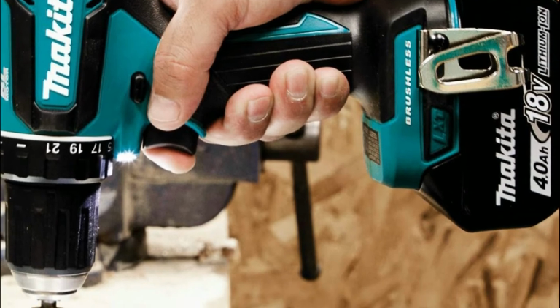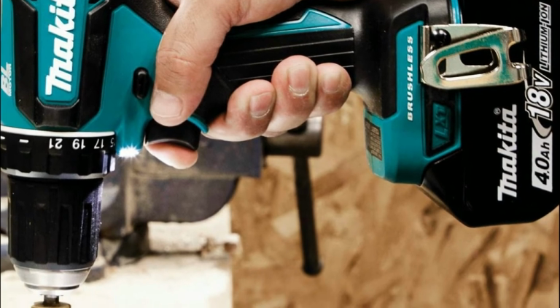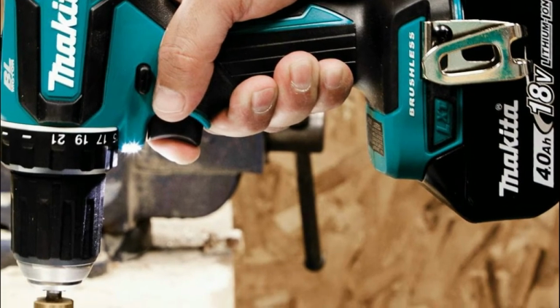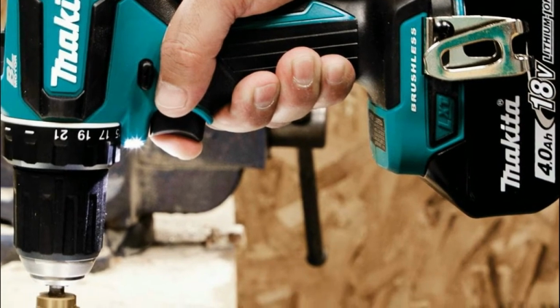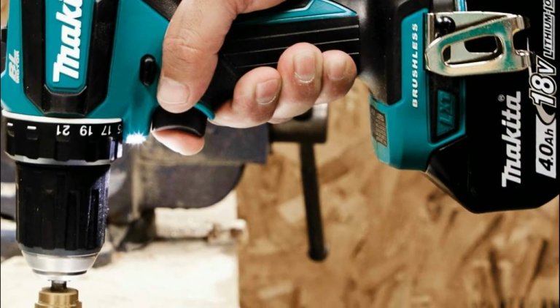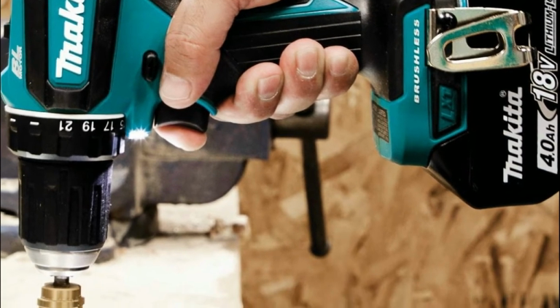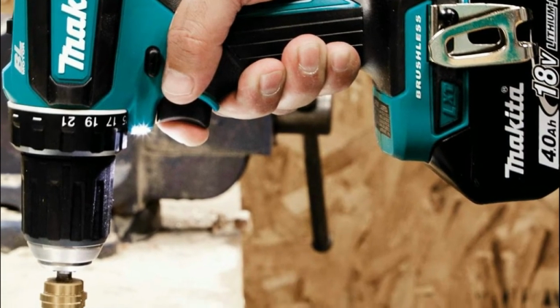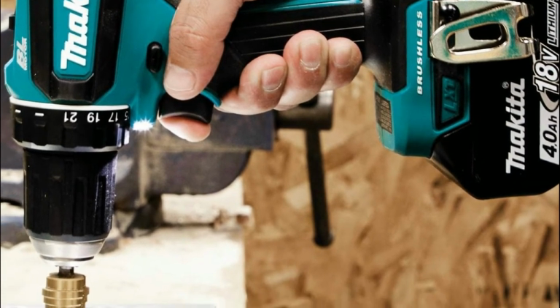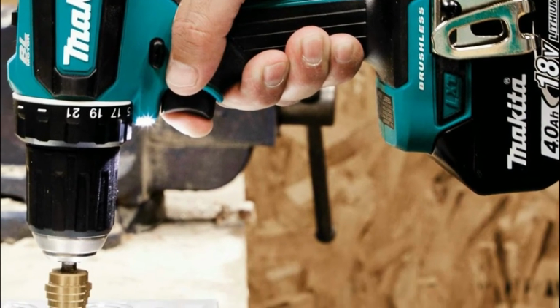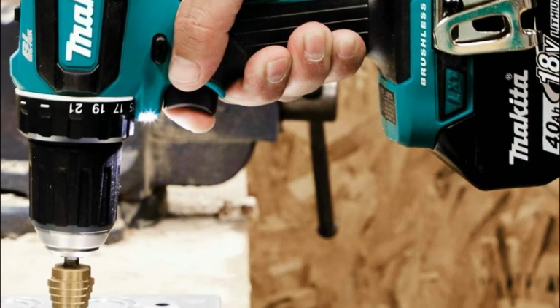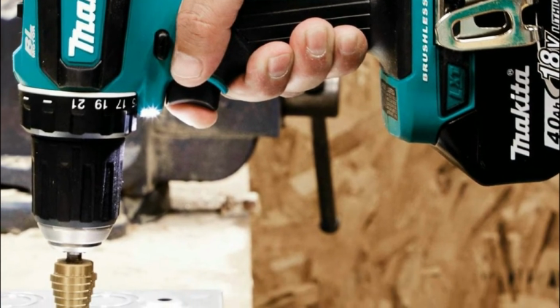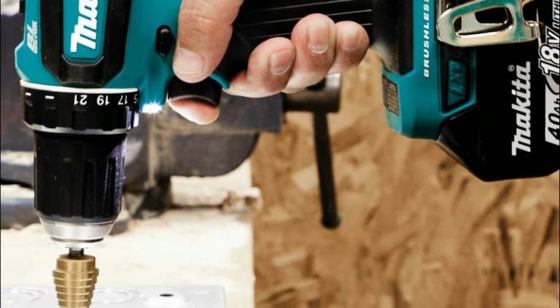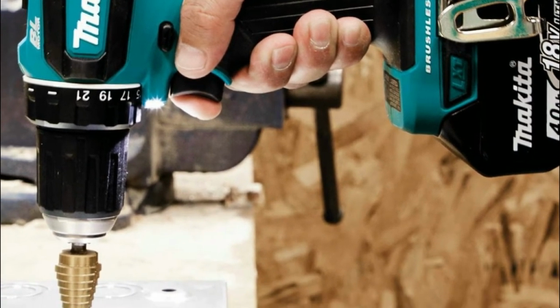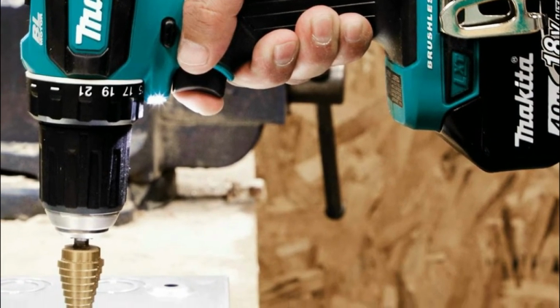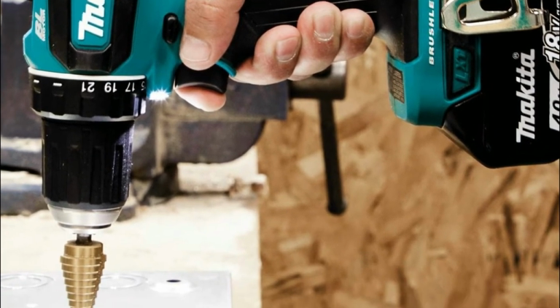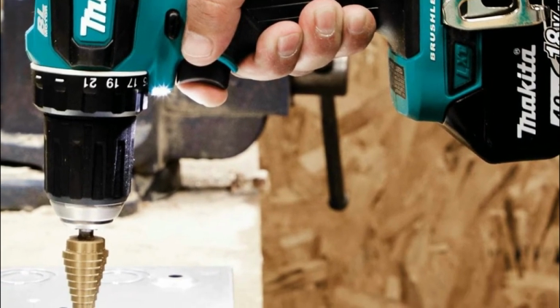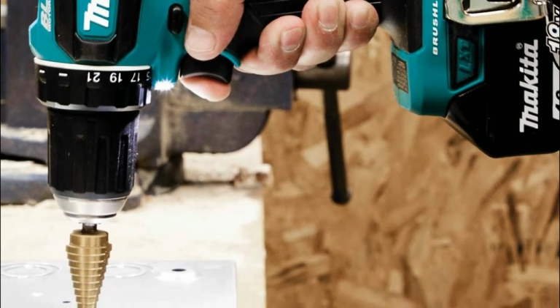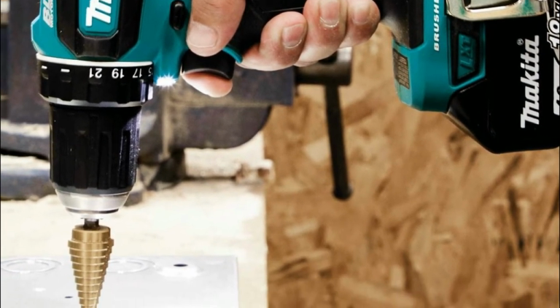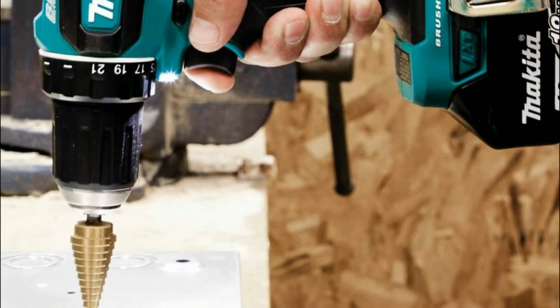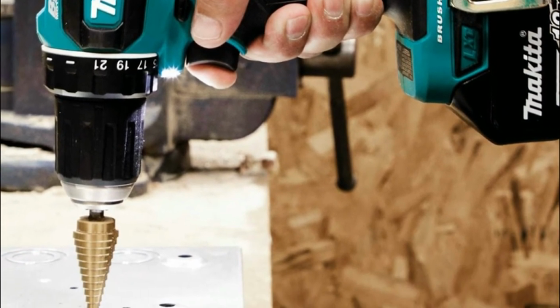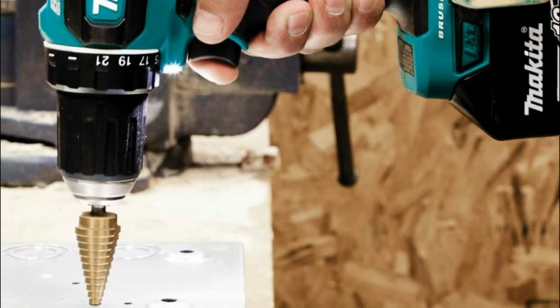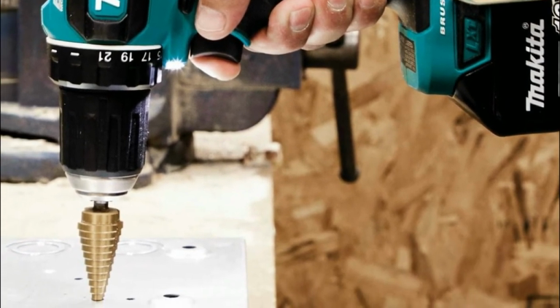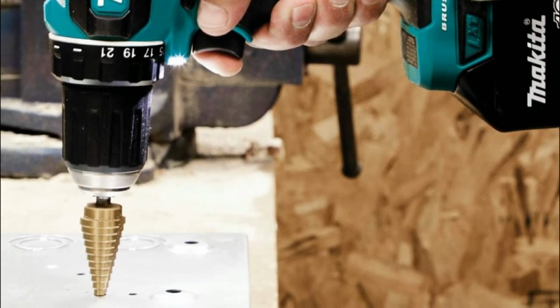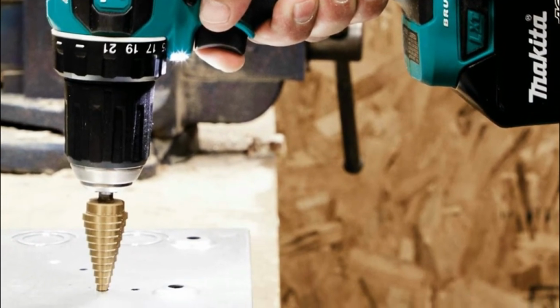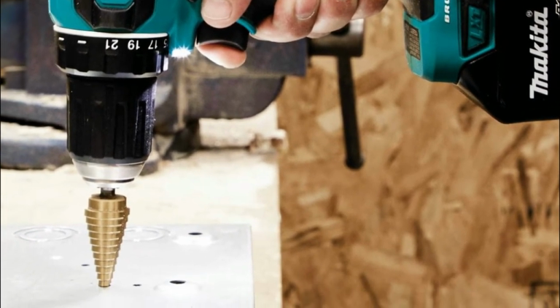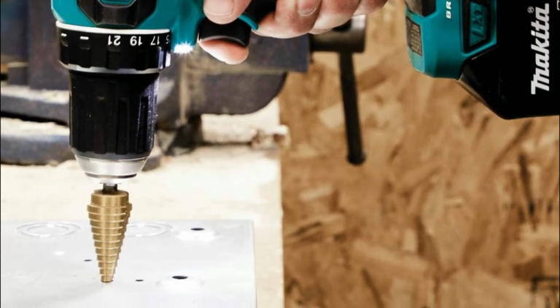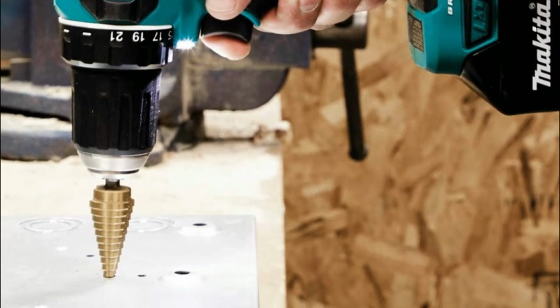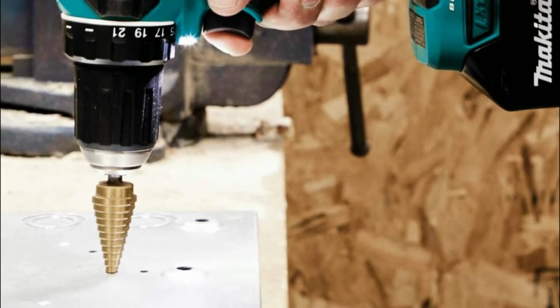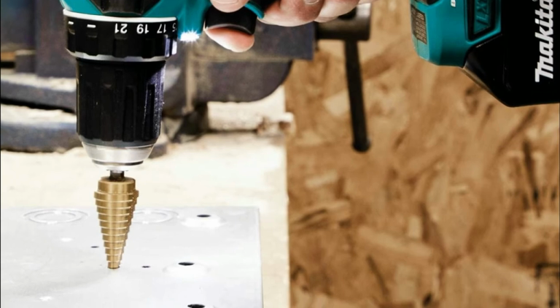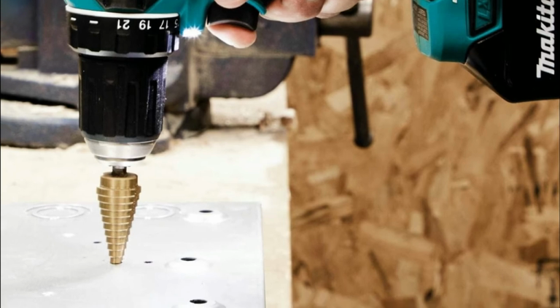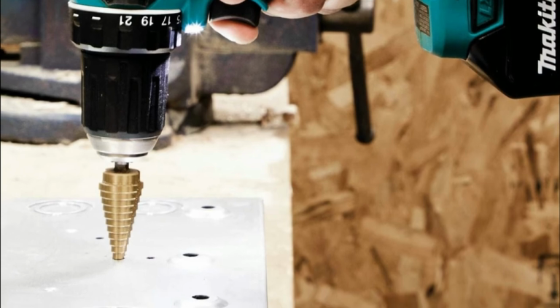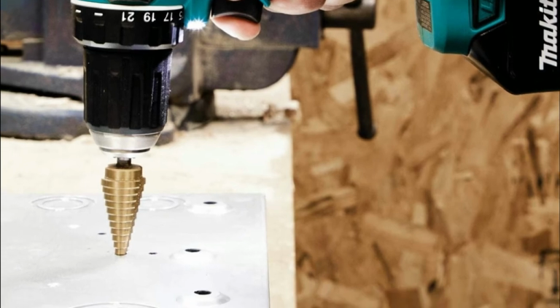The LXT system, described as the largest cordless tool system powered by 18V lithium-ion slide batteries, provides the latest tools, equipment, and accessories for any trade.